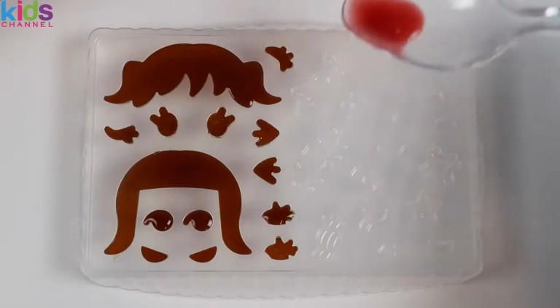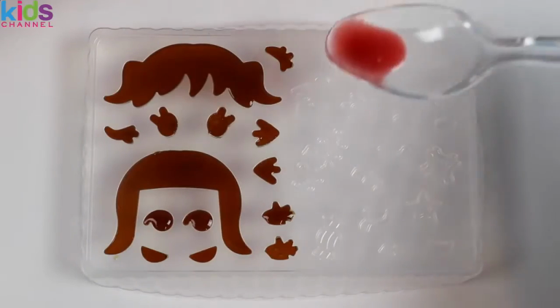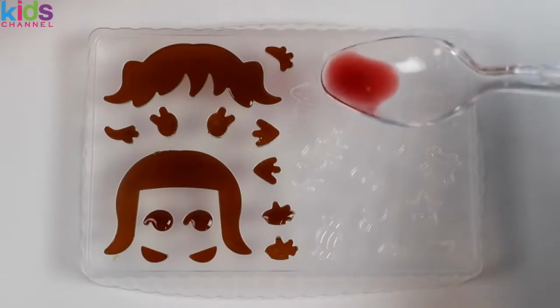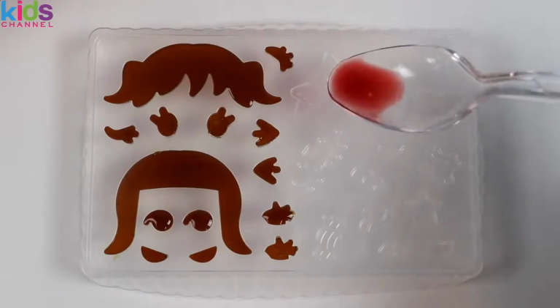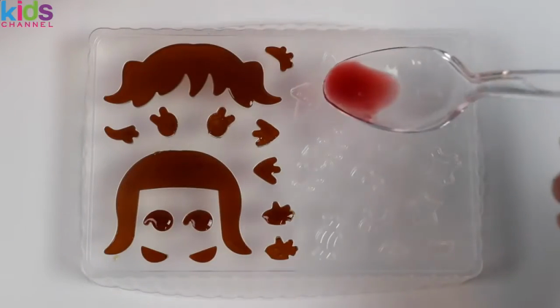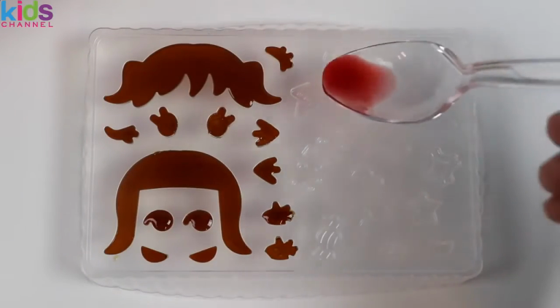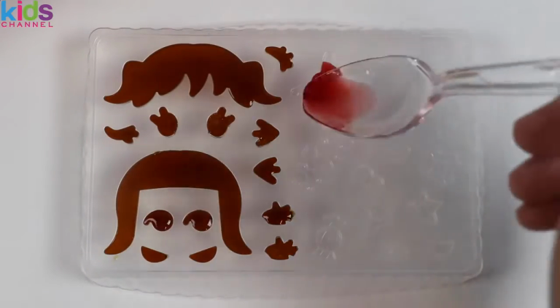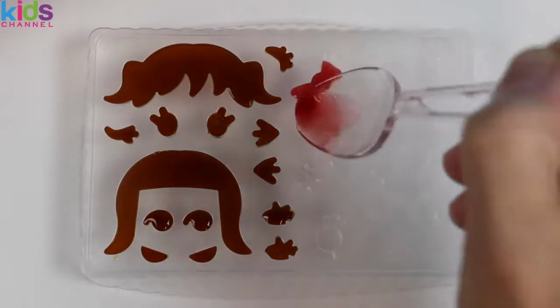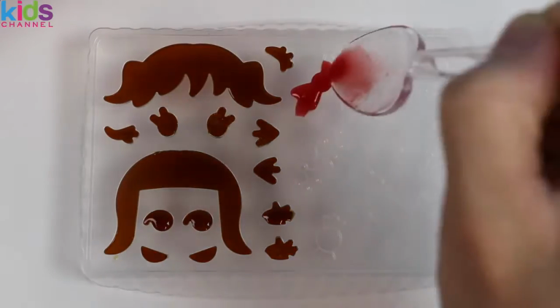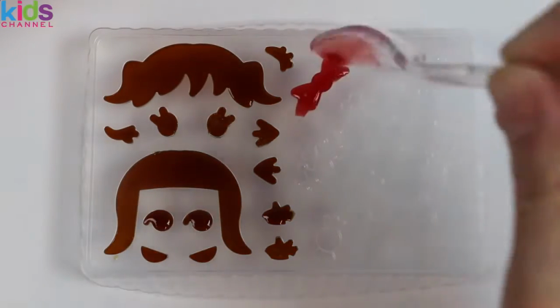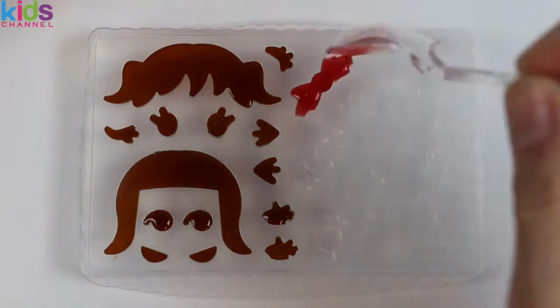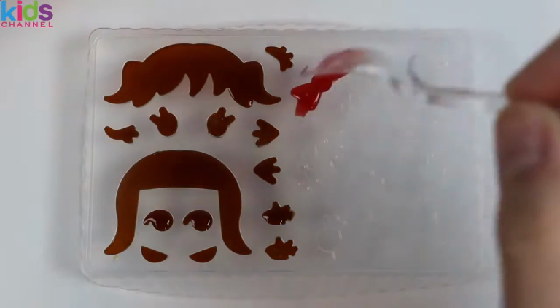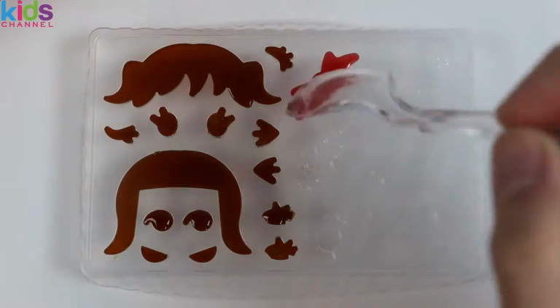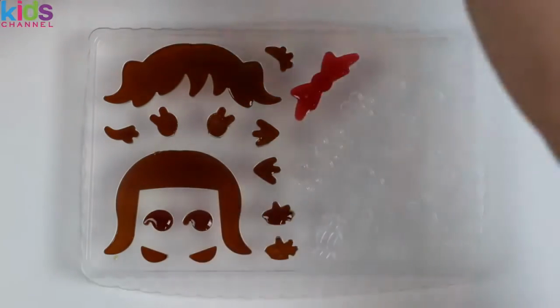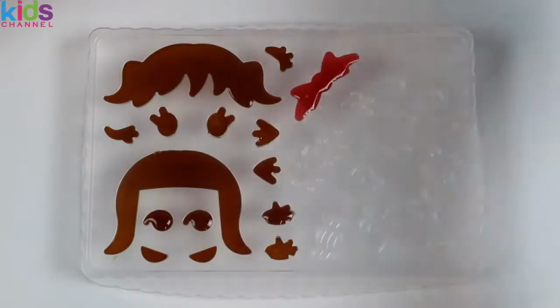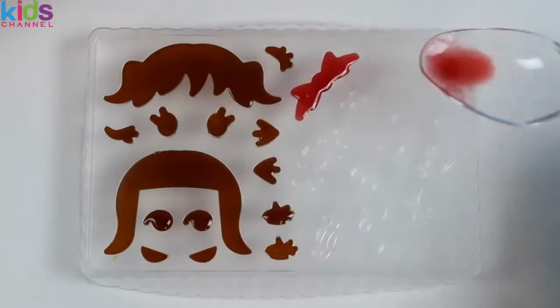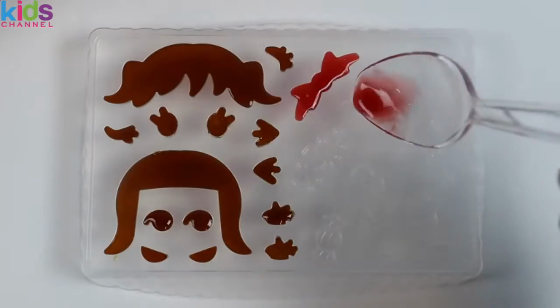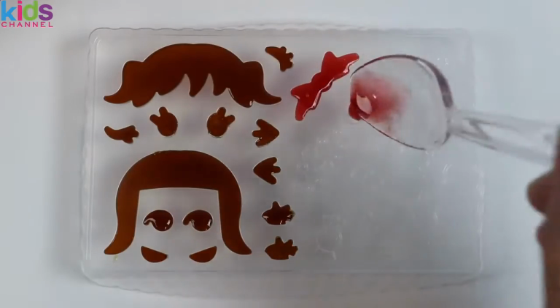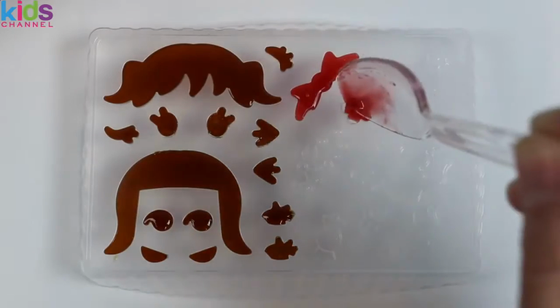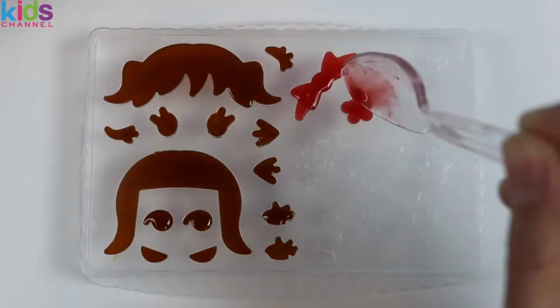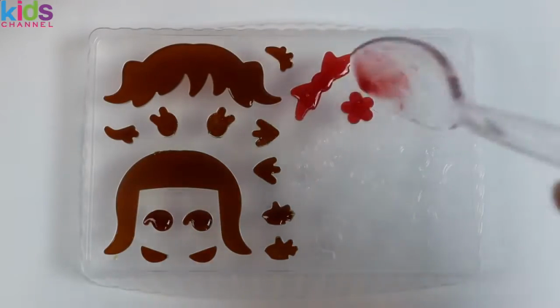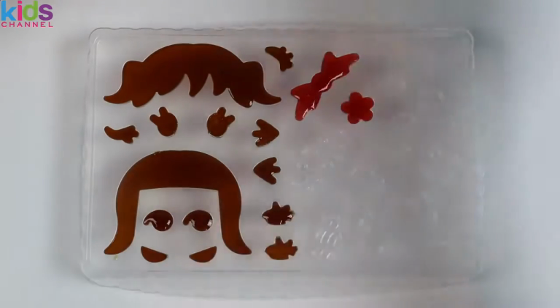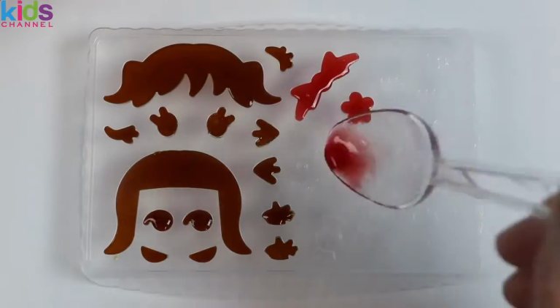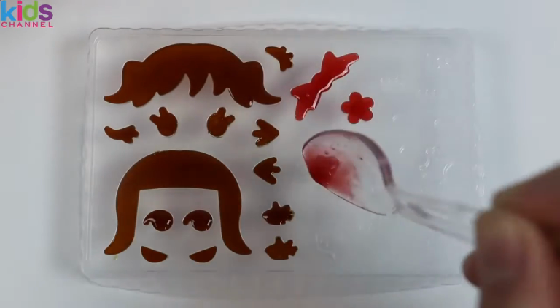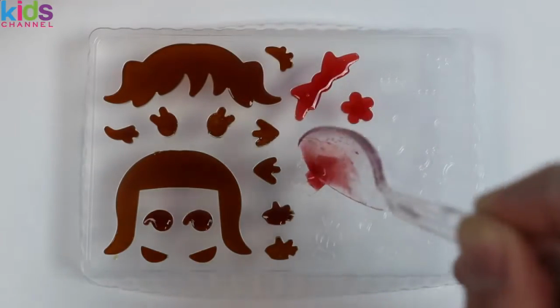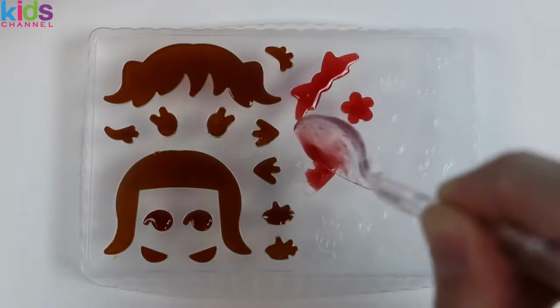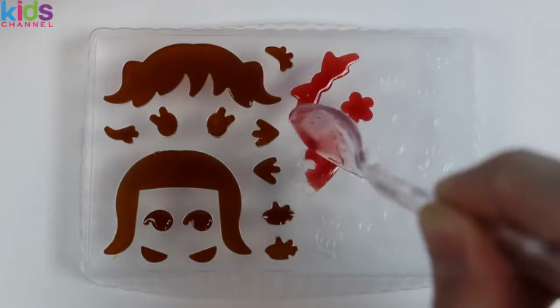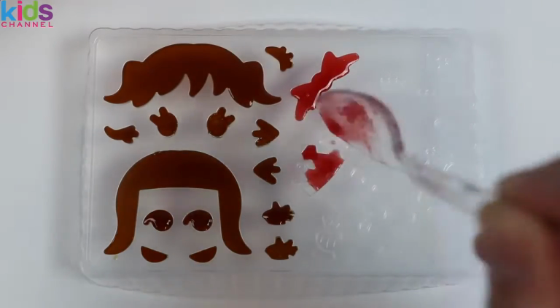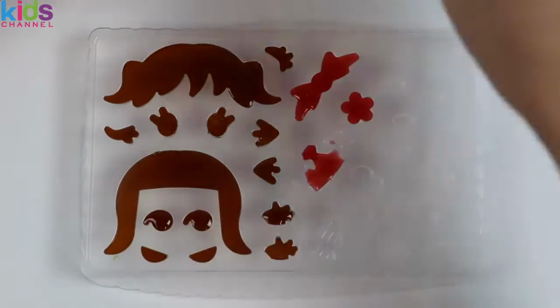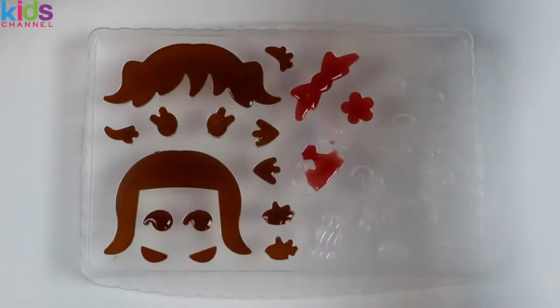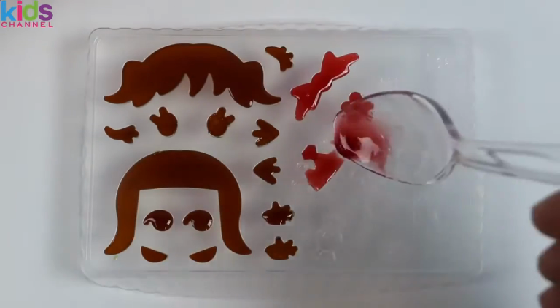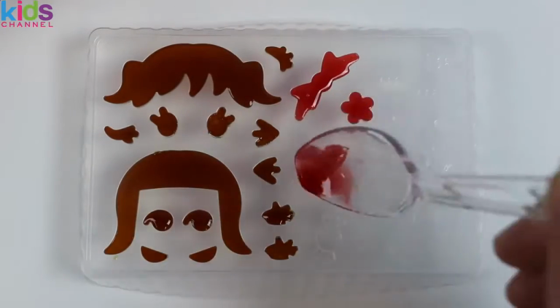Now let's pour this on the other half of the tray. This half has hair accessories, lips, smiles, and more fun stuff.